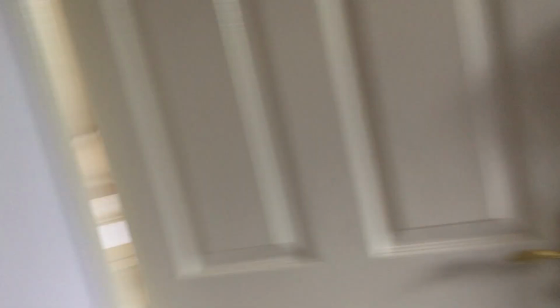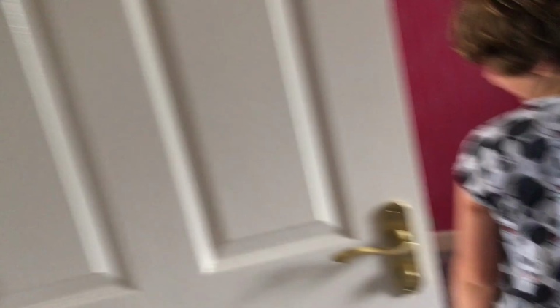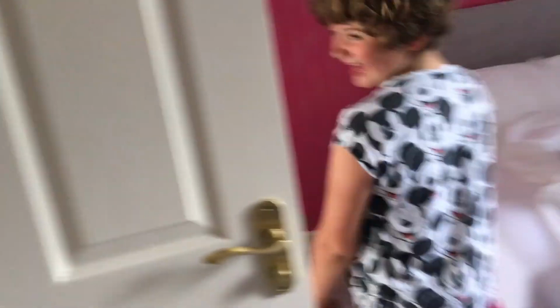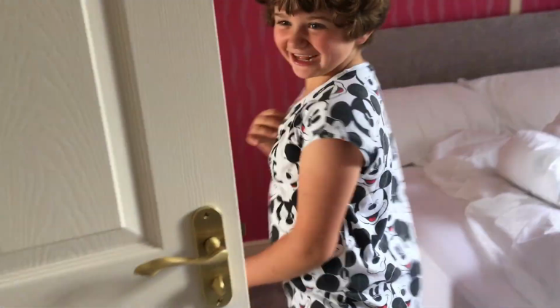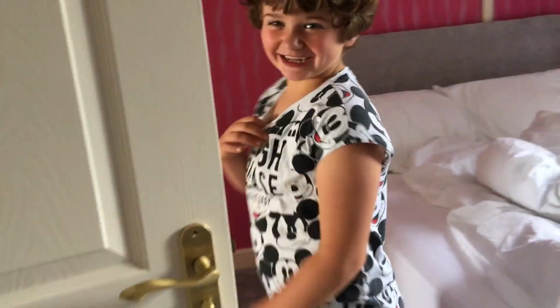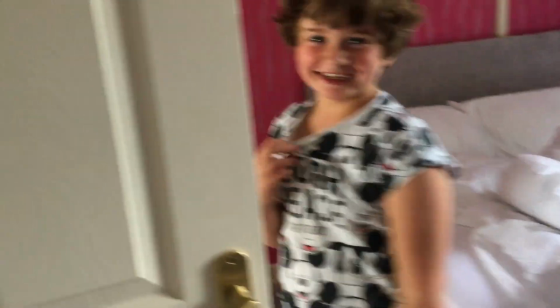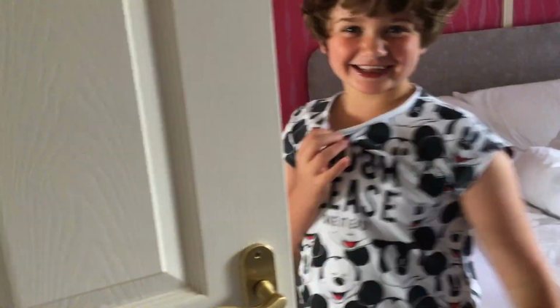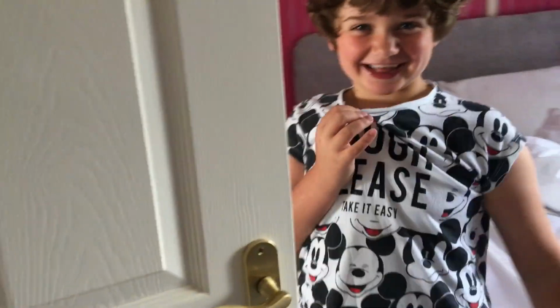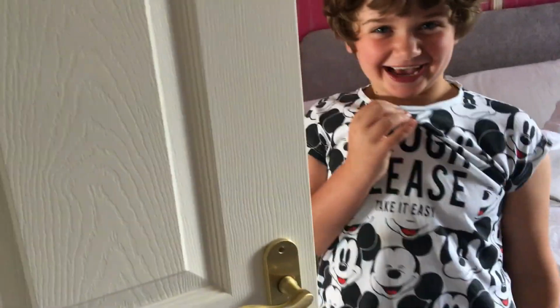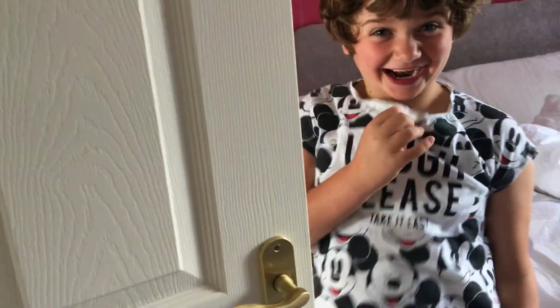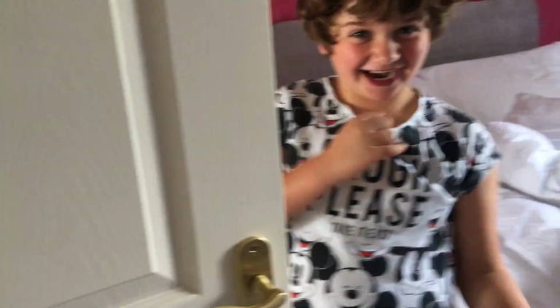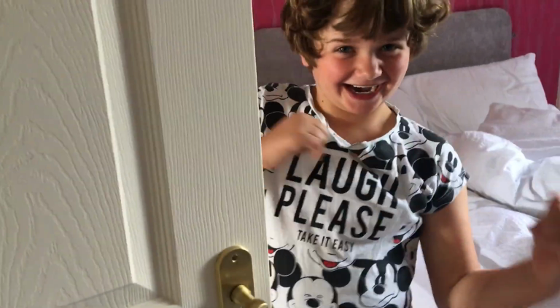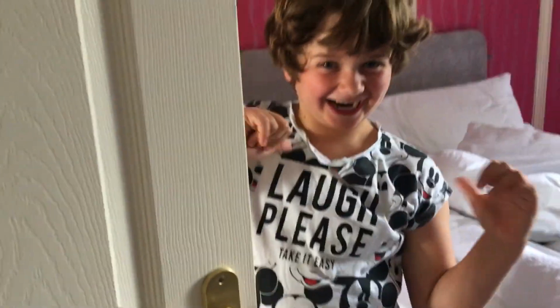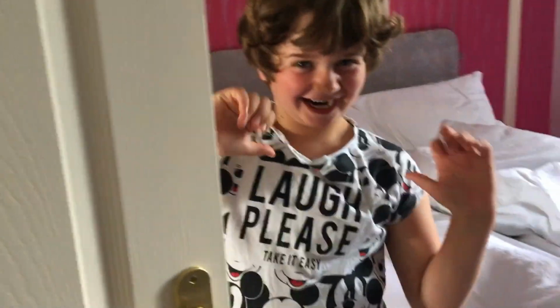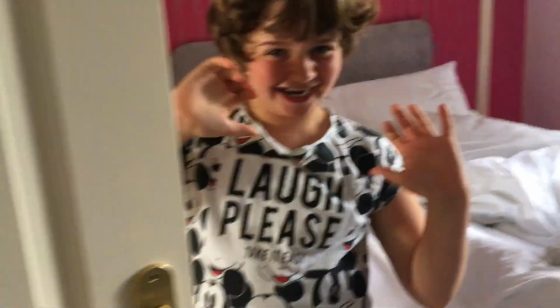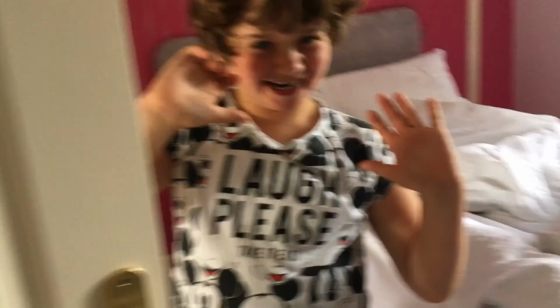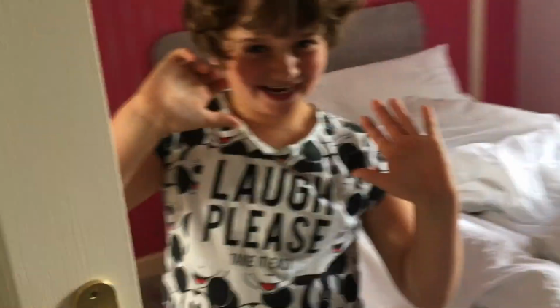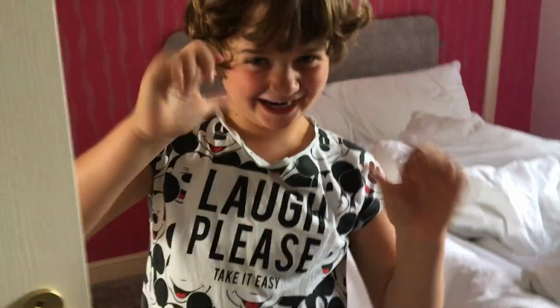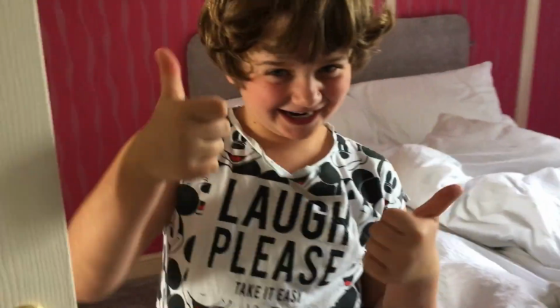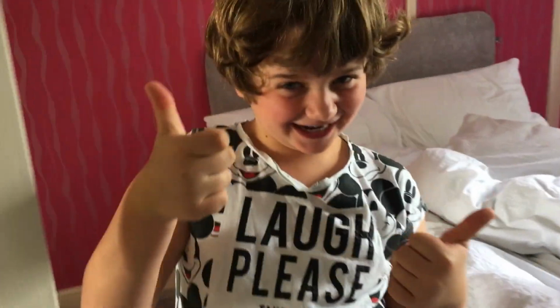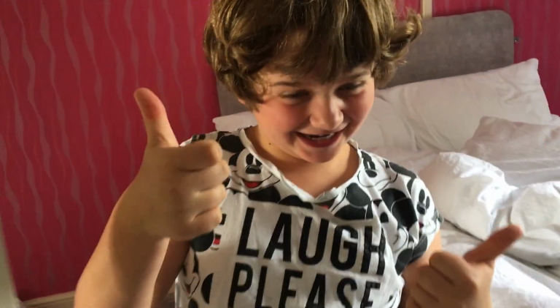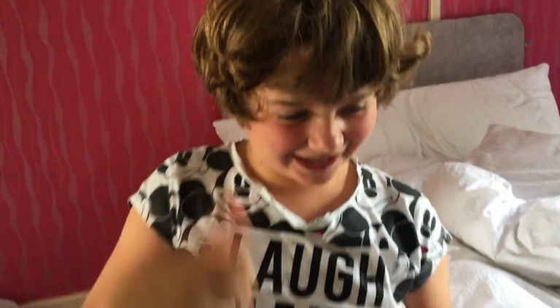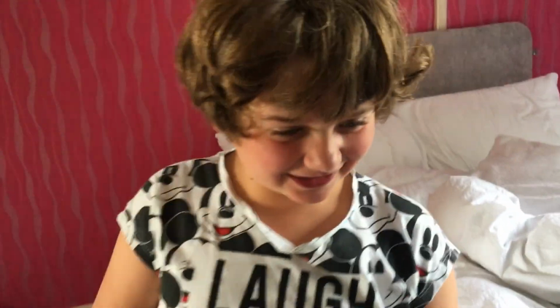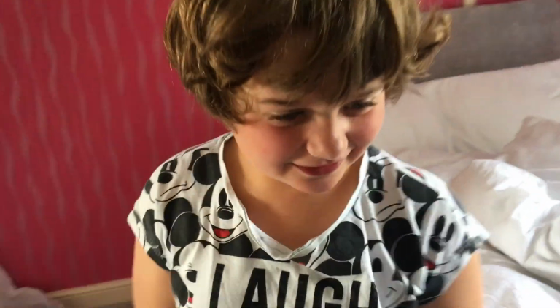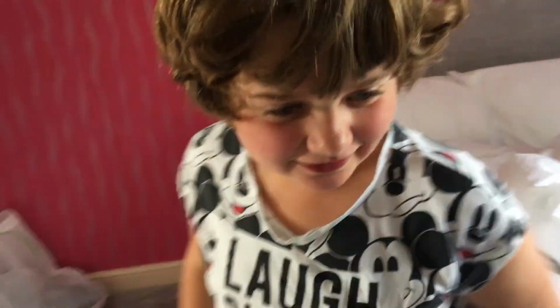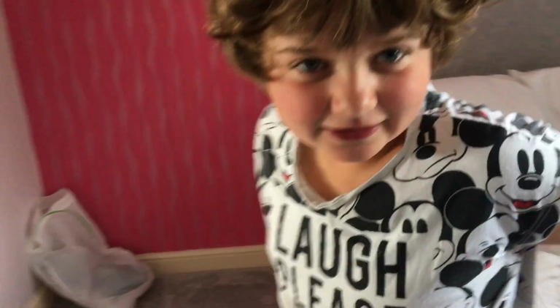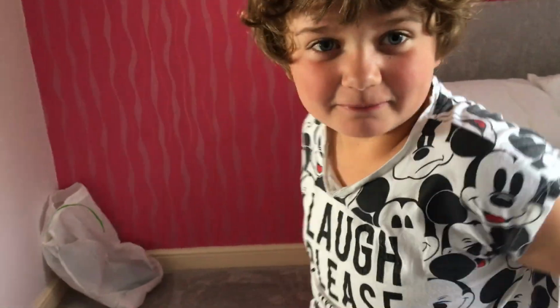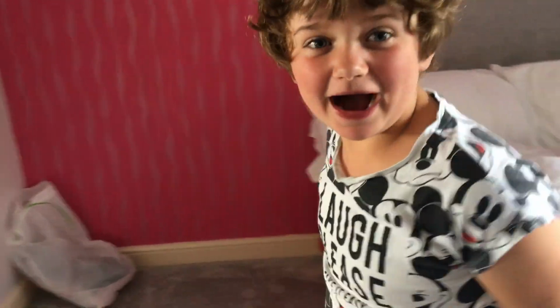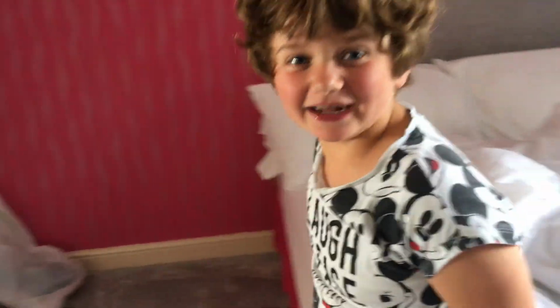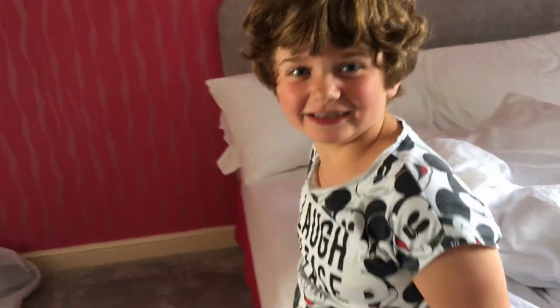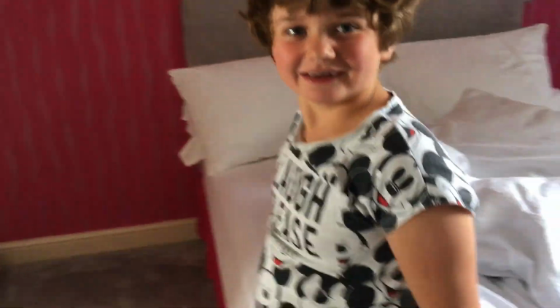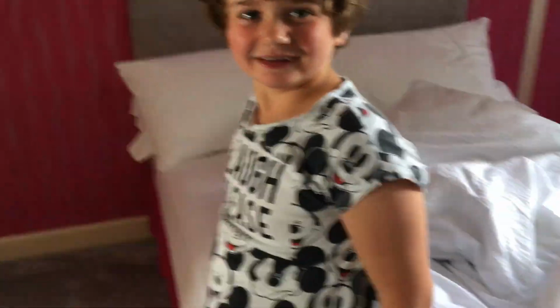Well there you go — that's a house tour! Bye bye bye!